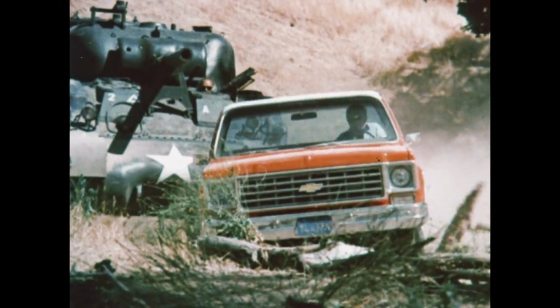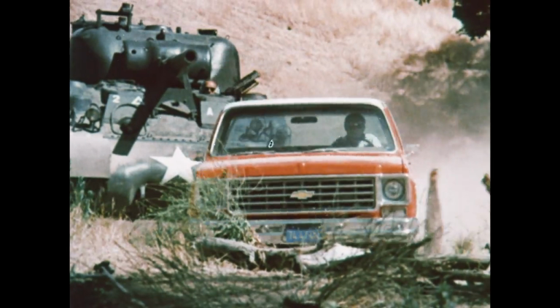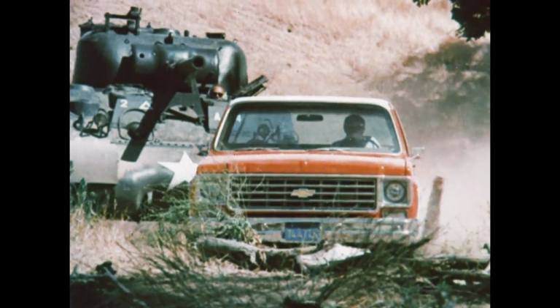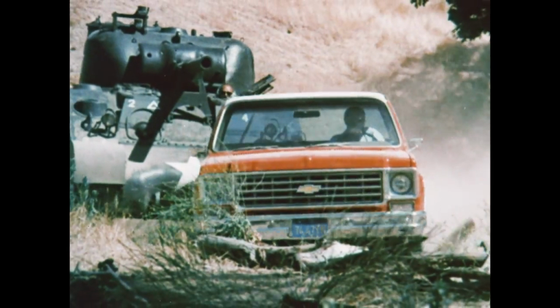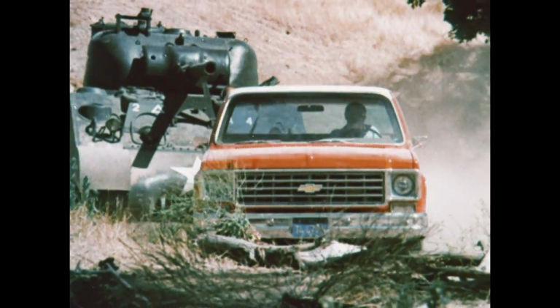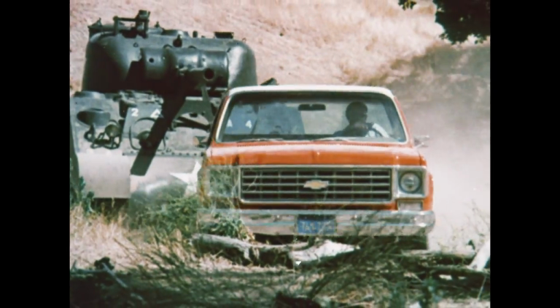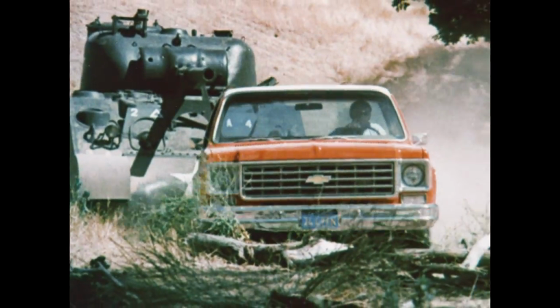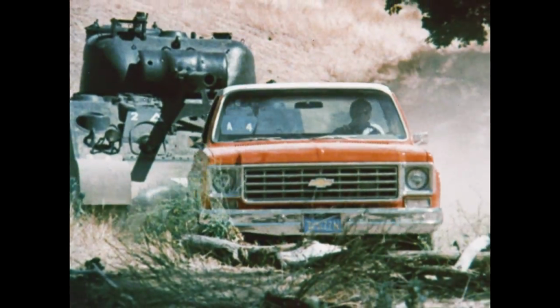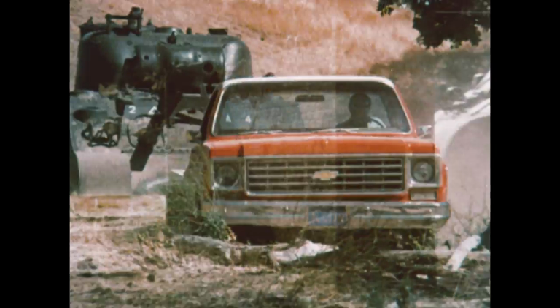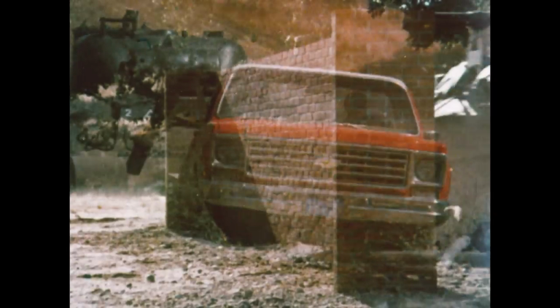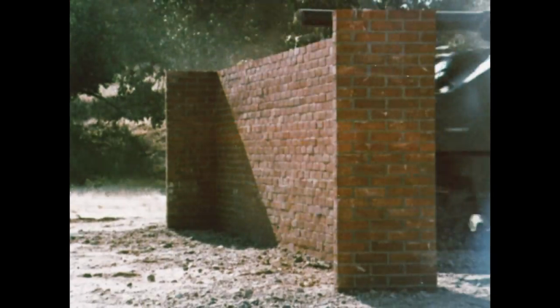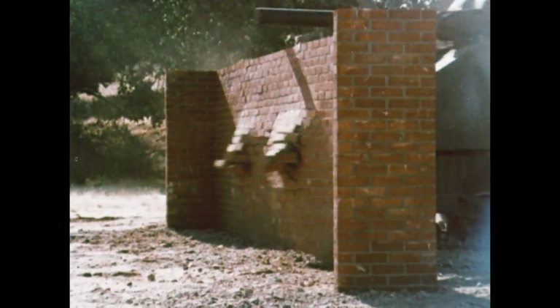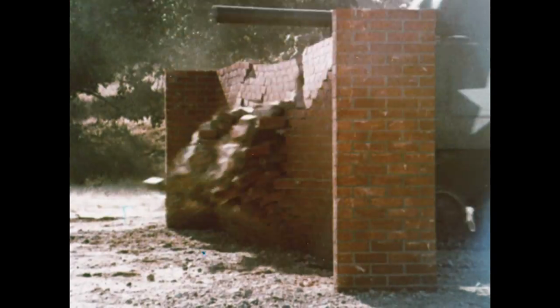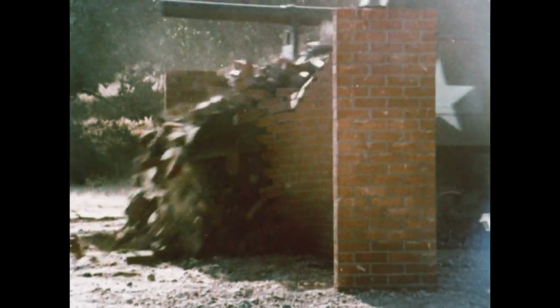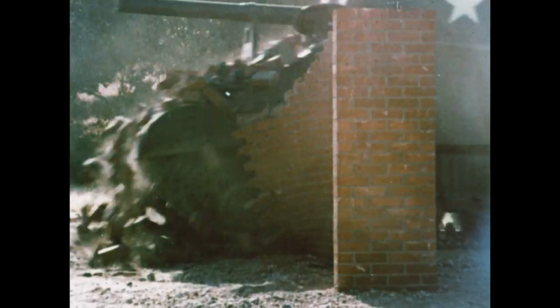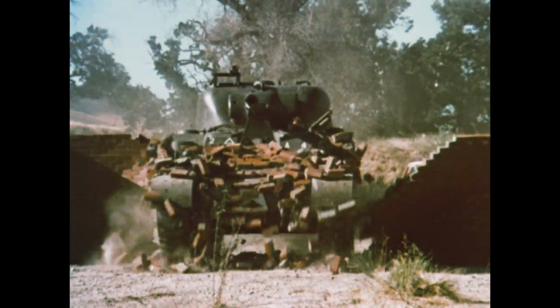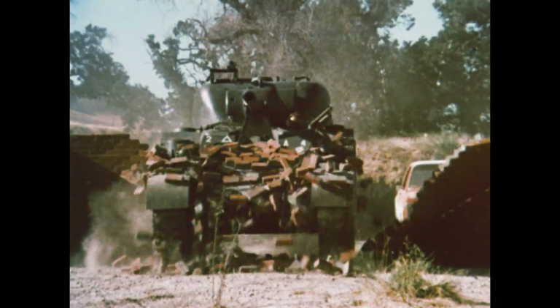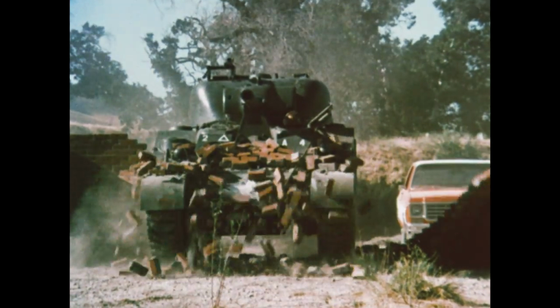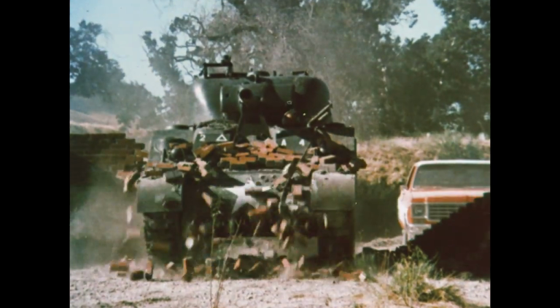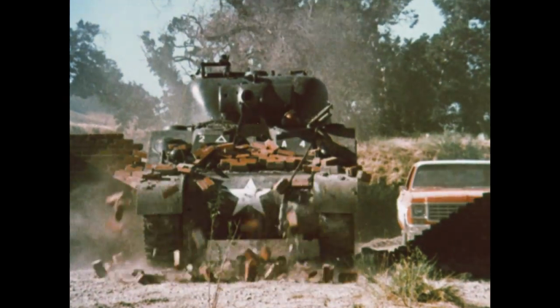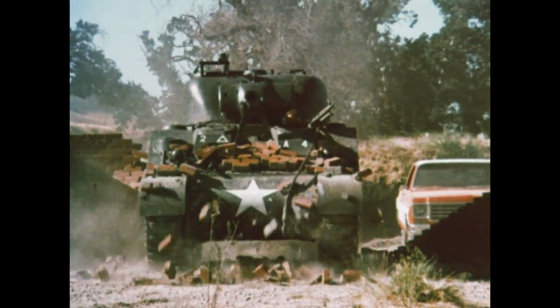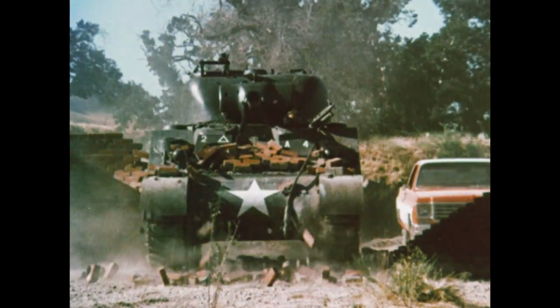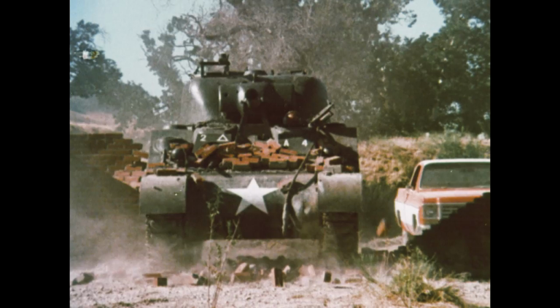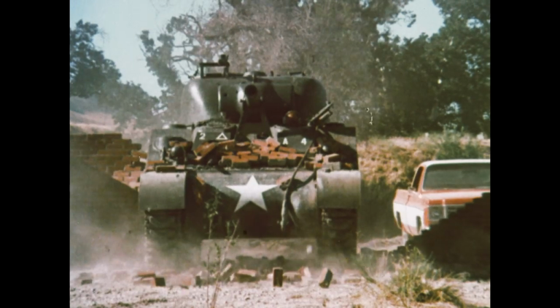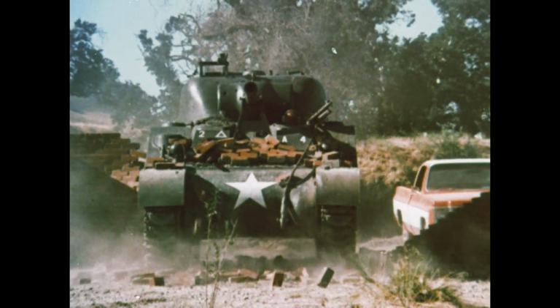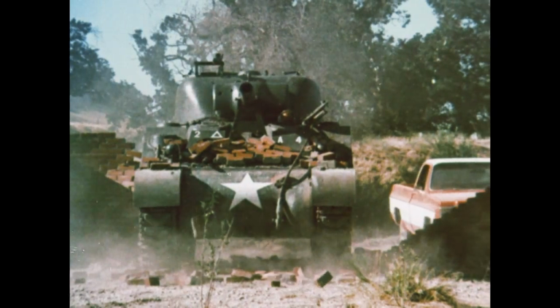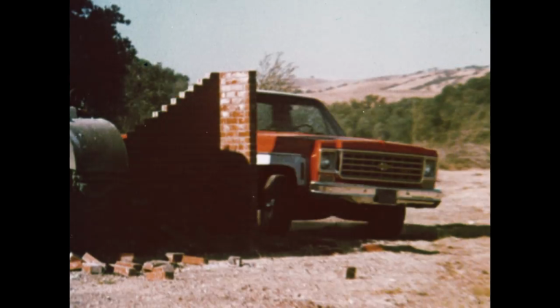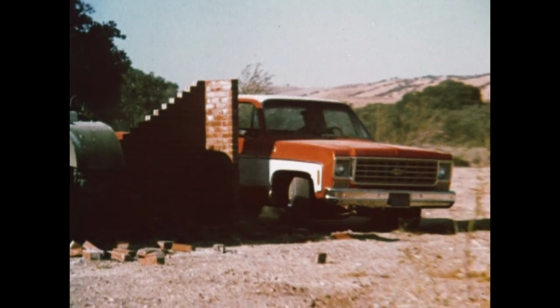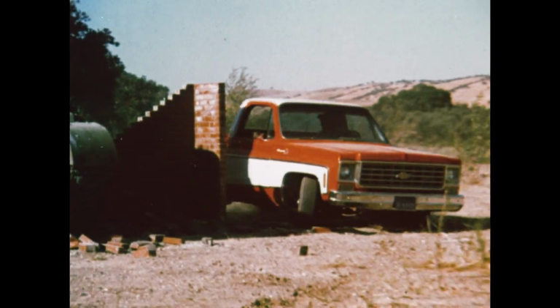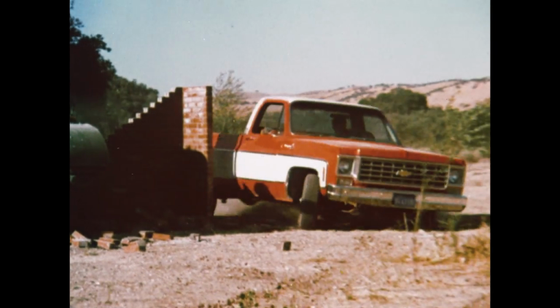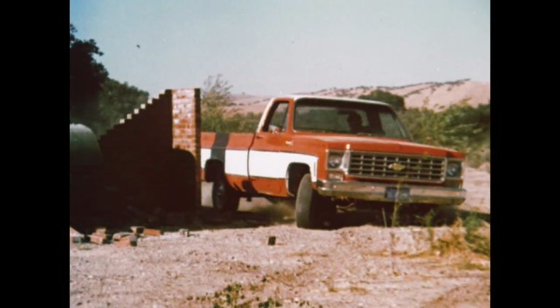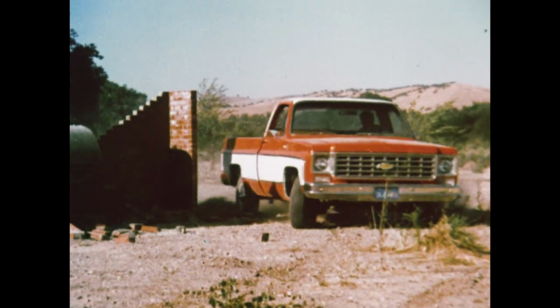Our '75 Chevy pickup. Almost as tough as a tank. Well, almost.